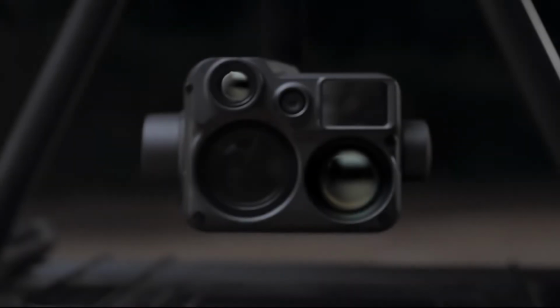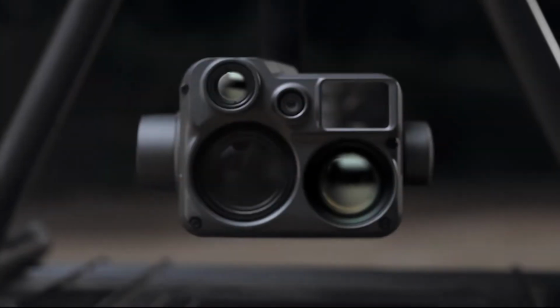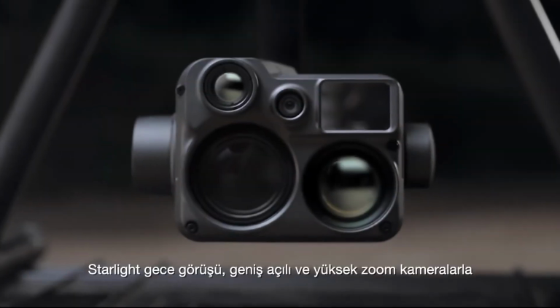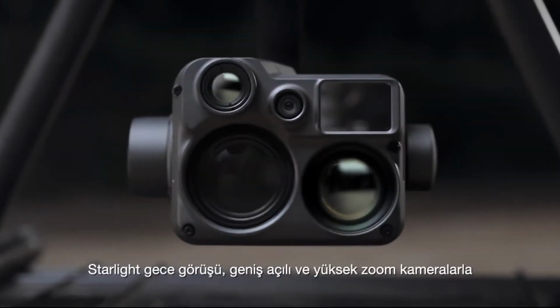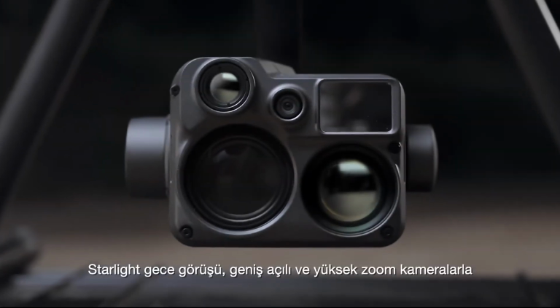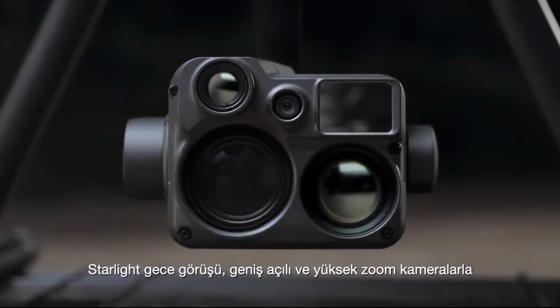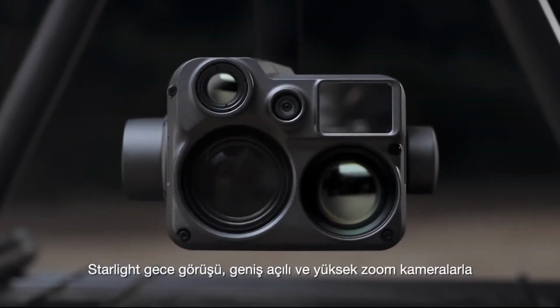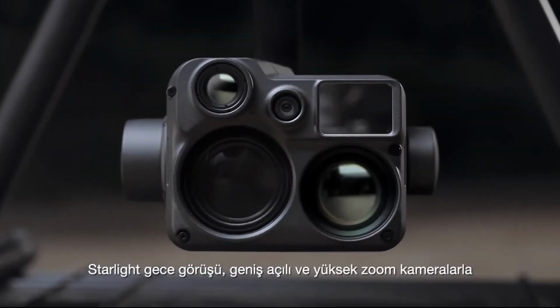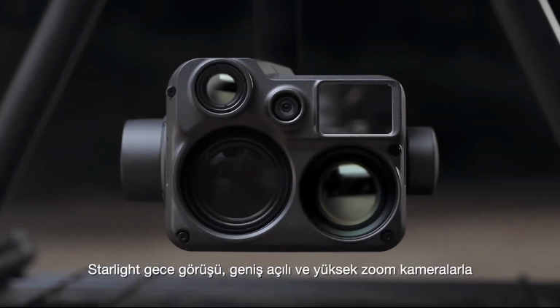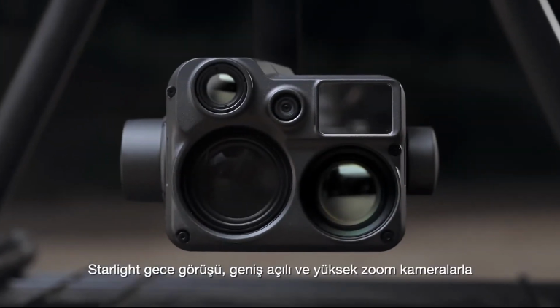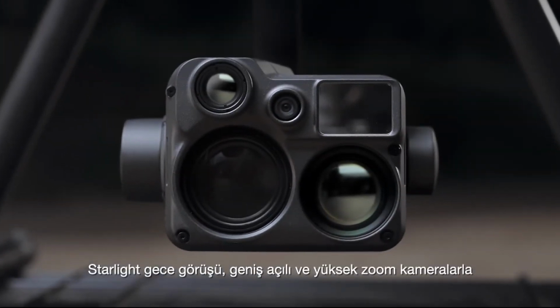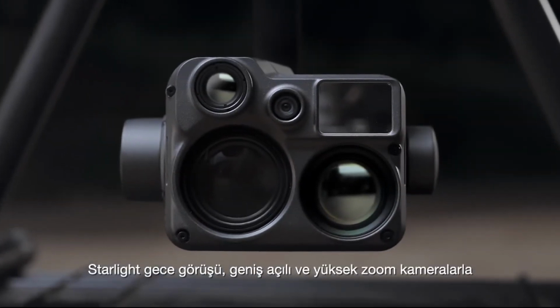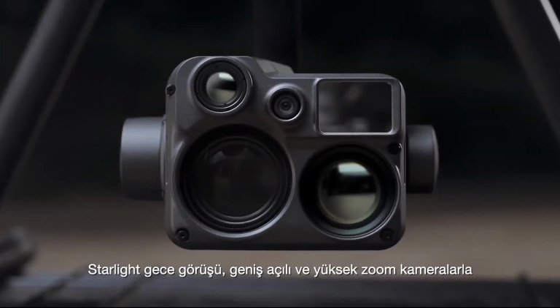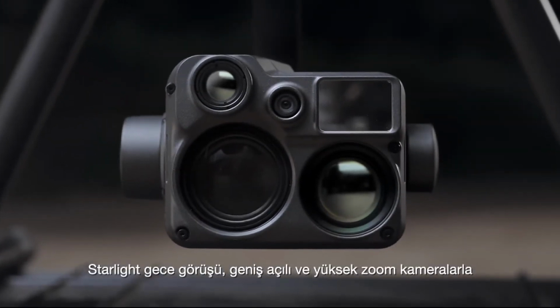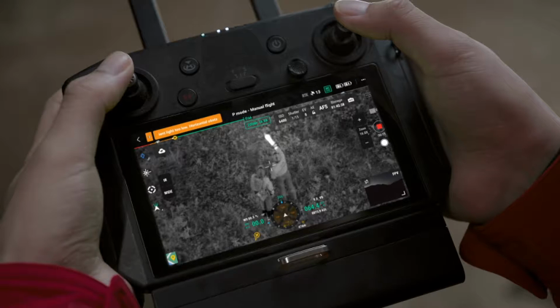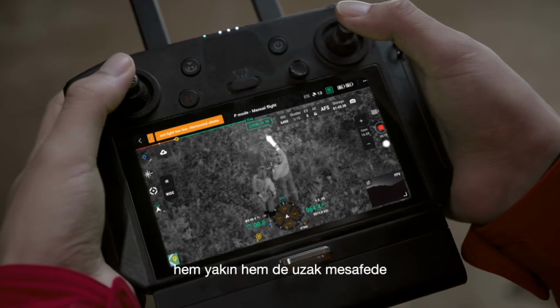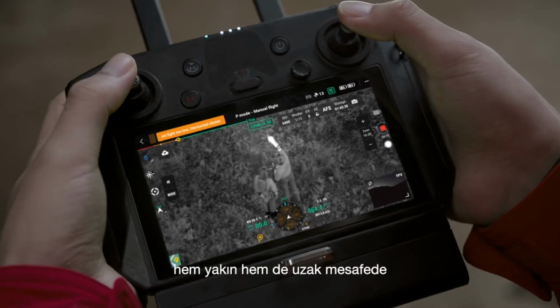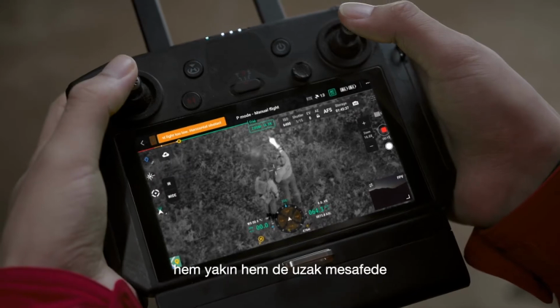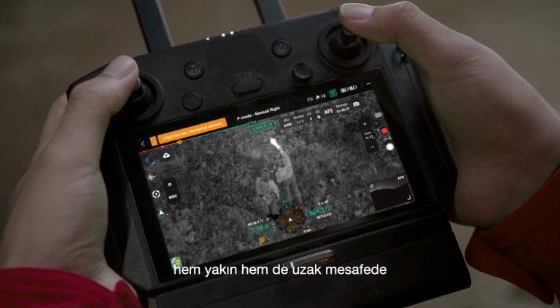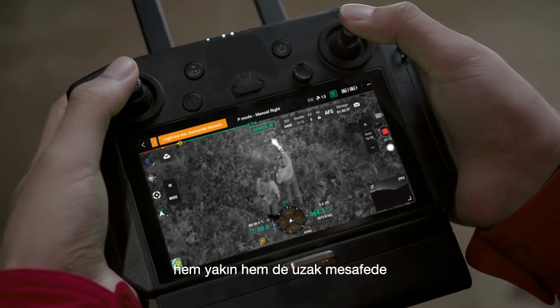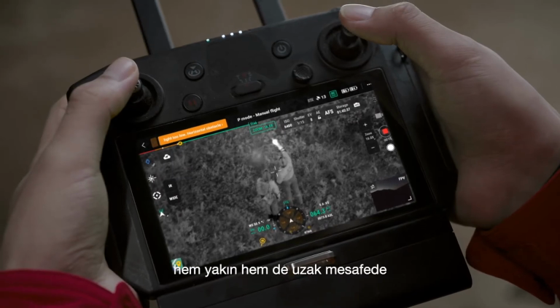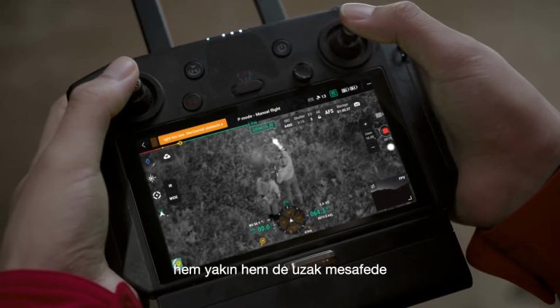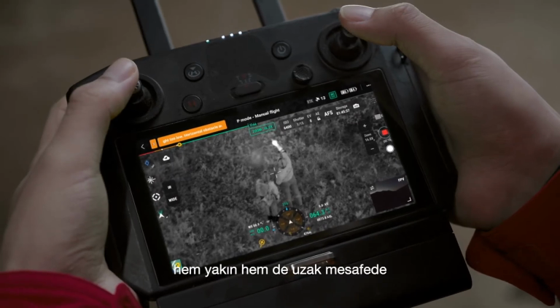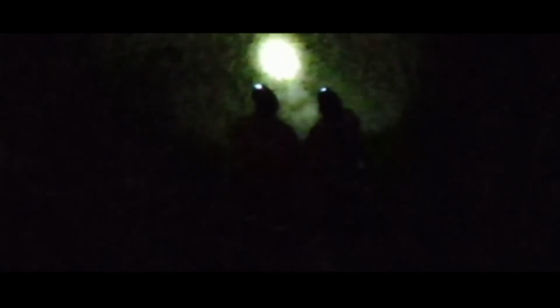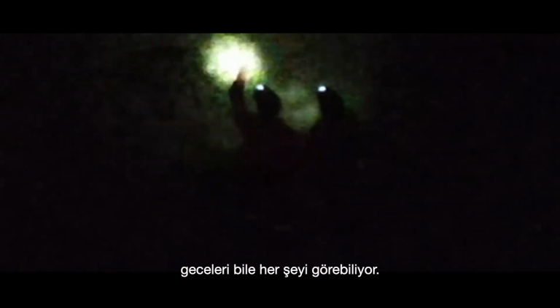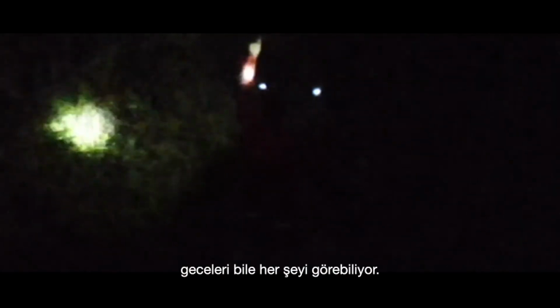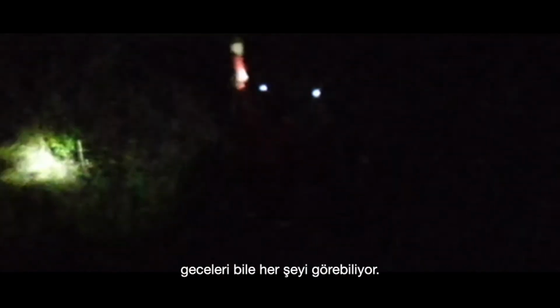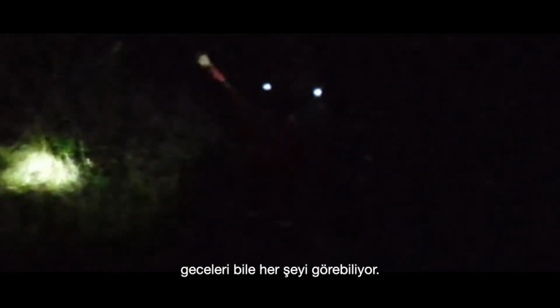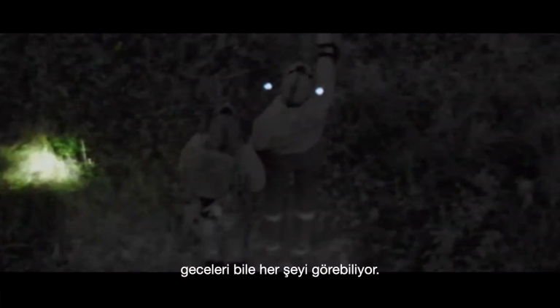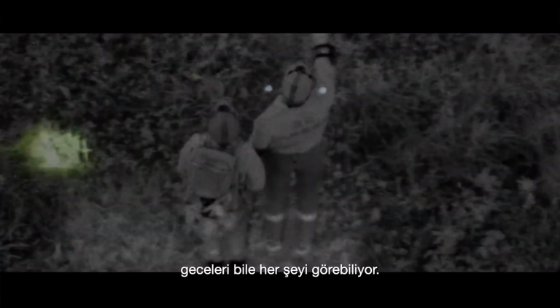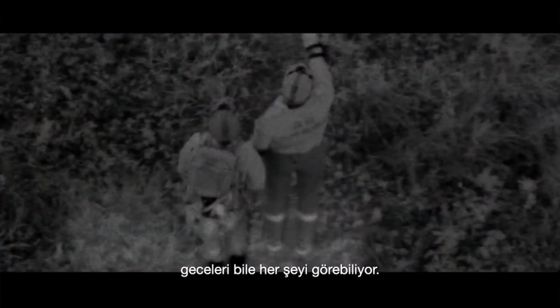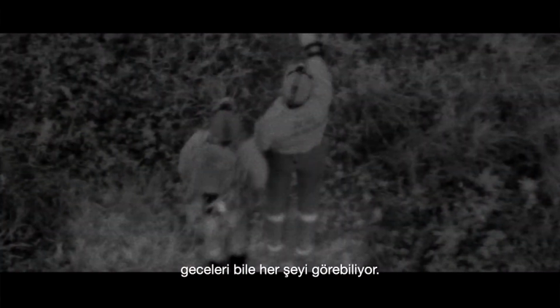With starlight night vision wide and zoom cameras, targets both near and far can all be seen clearly at night.